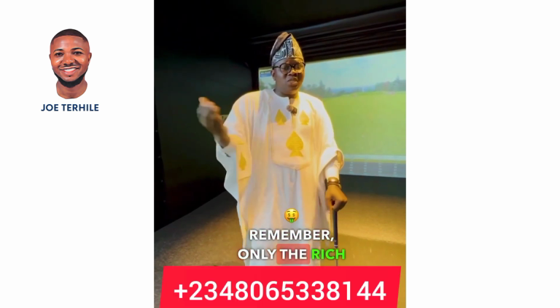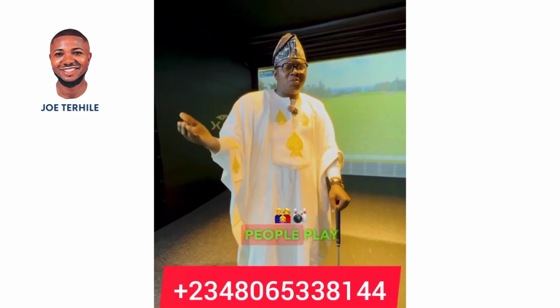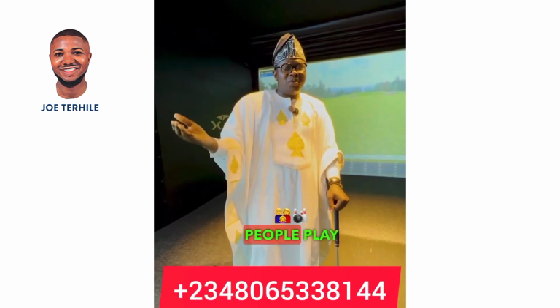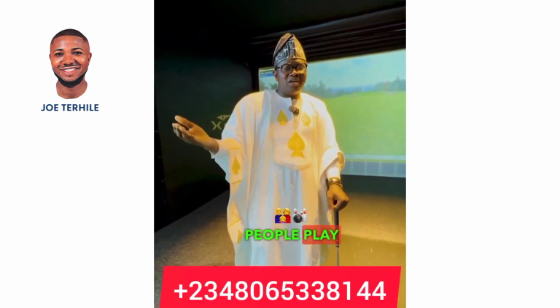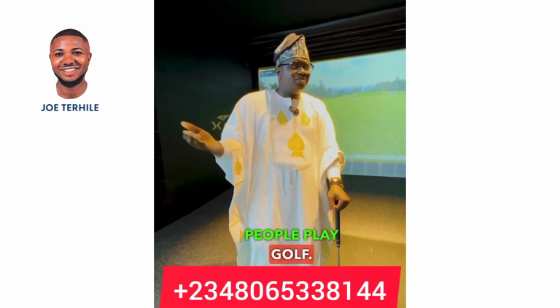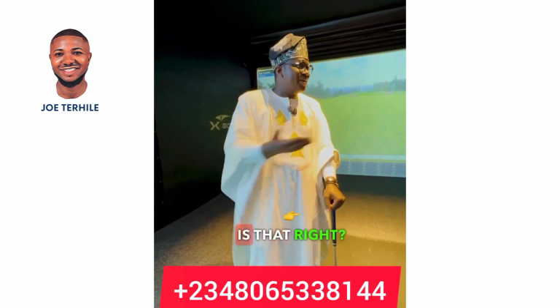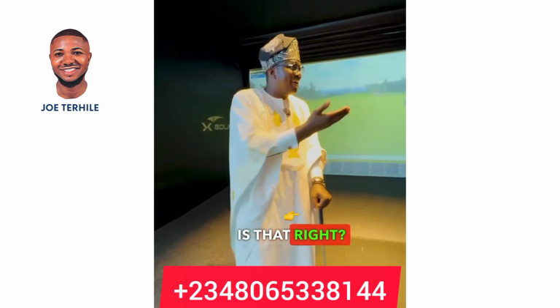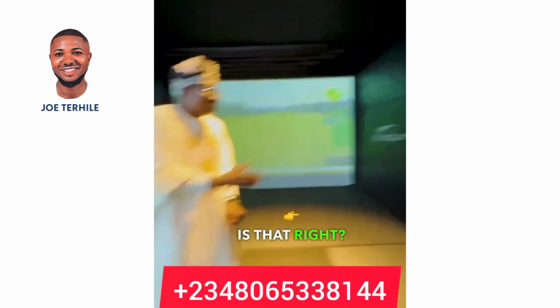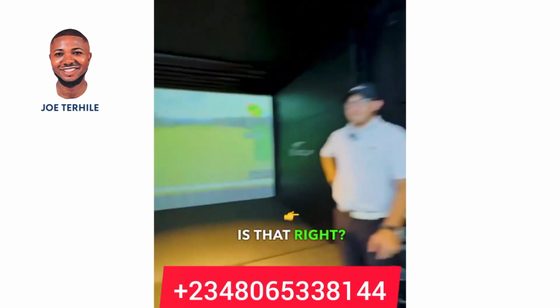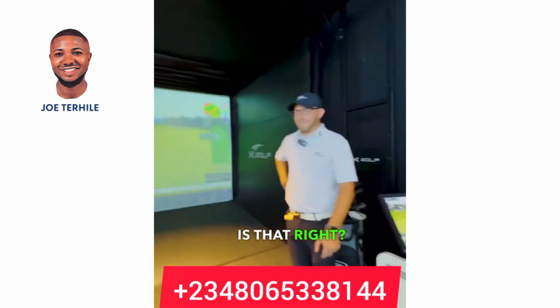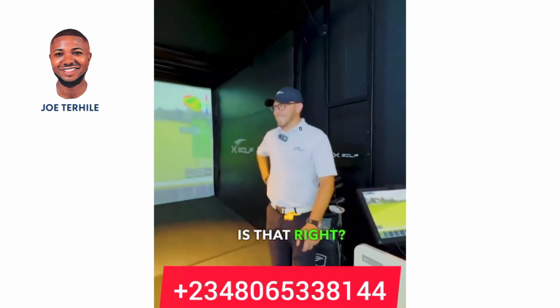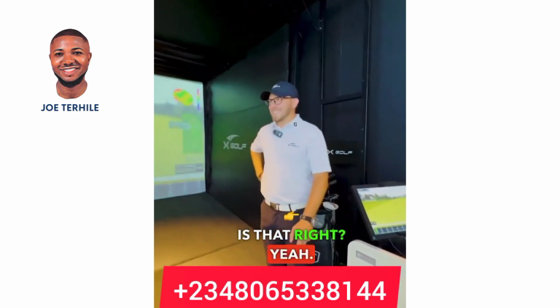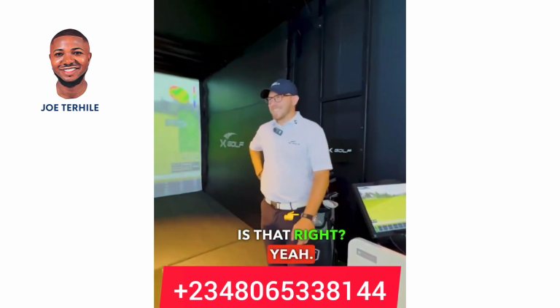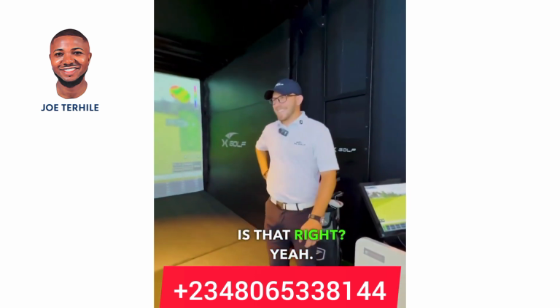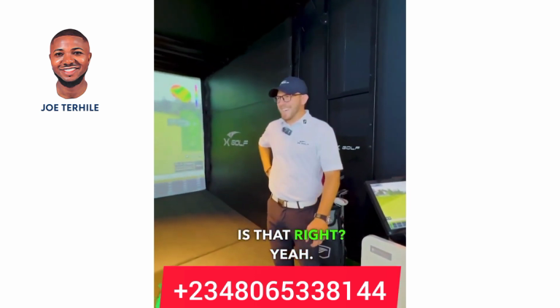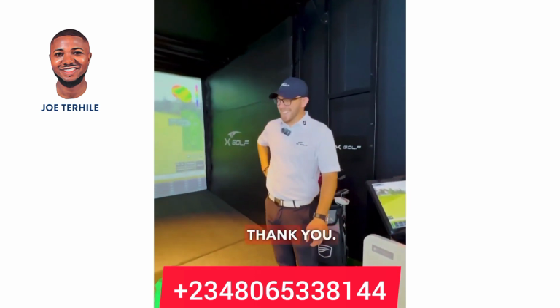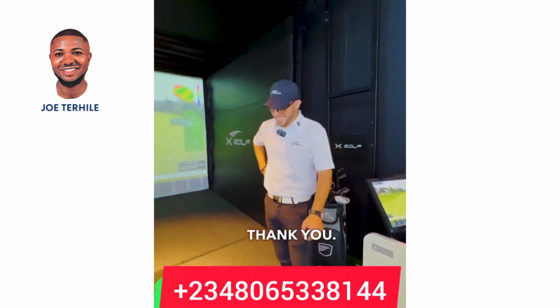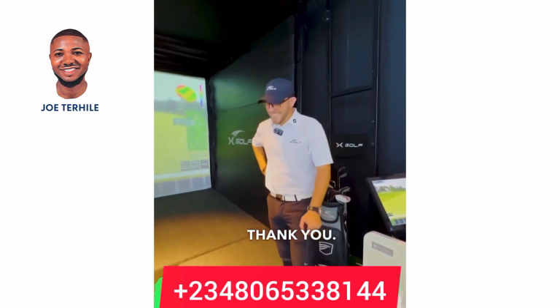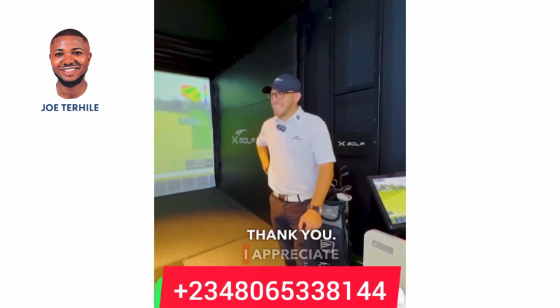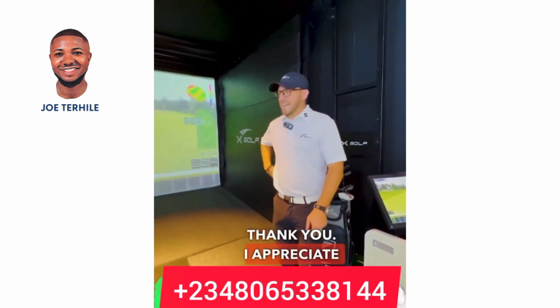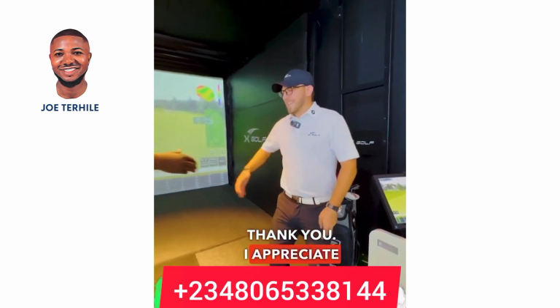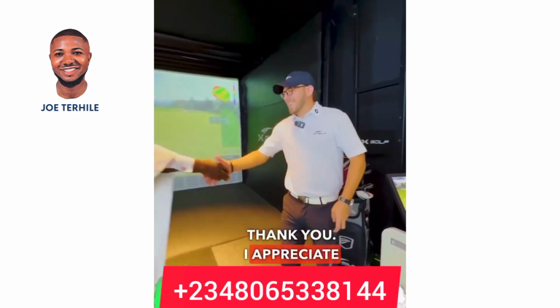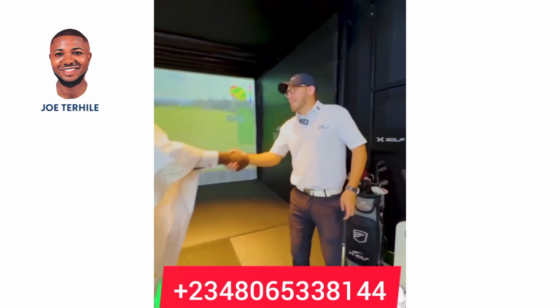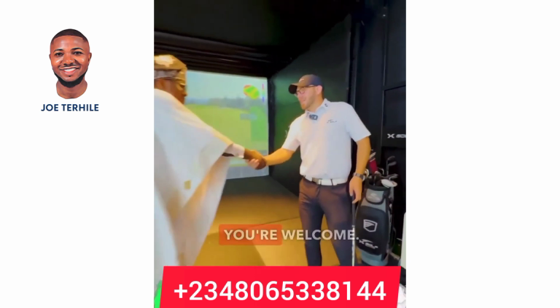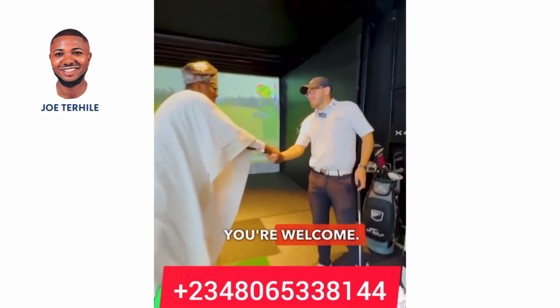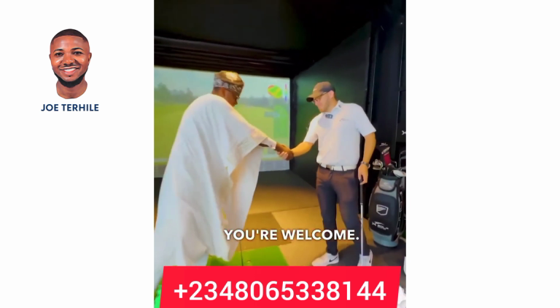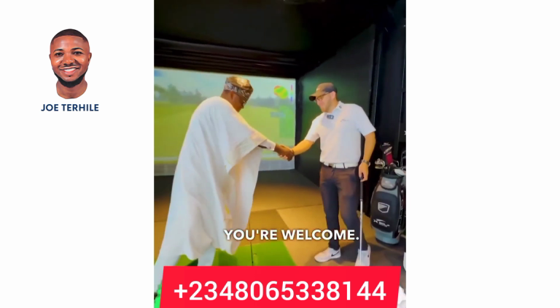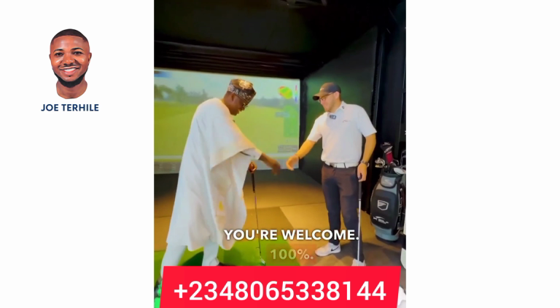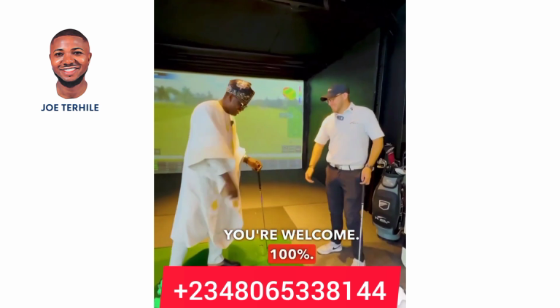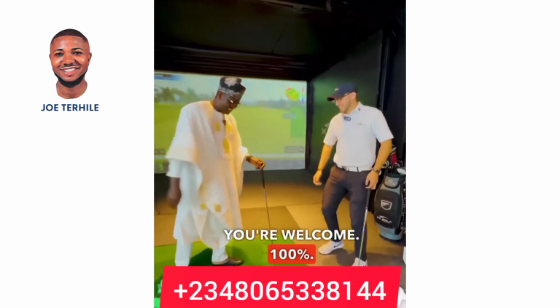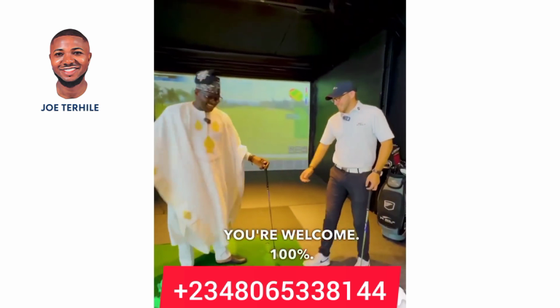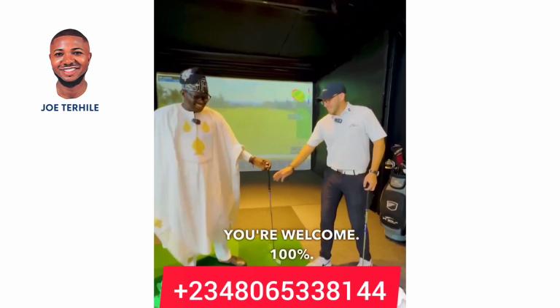Remember, only the rich people play golf — is that right? Thank you, I appreciate it. You're welcome. Well done, you're hitting it very well.